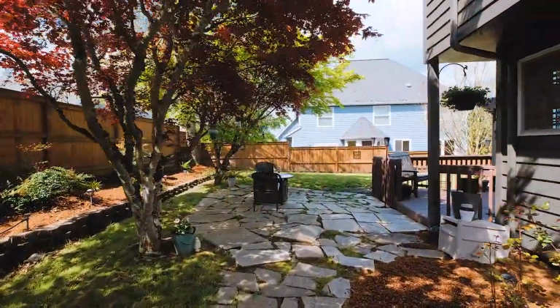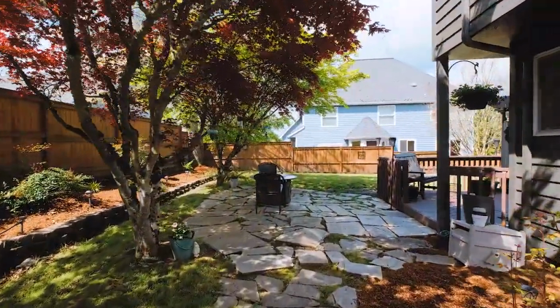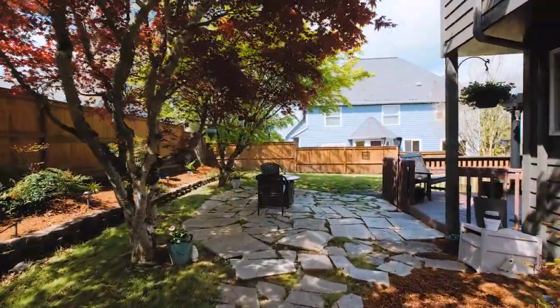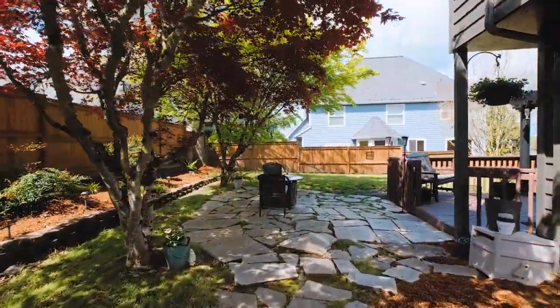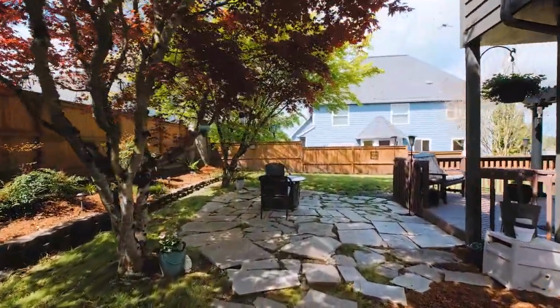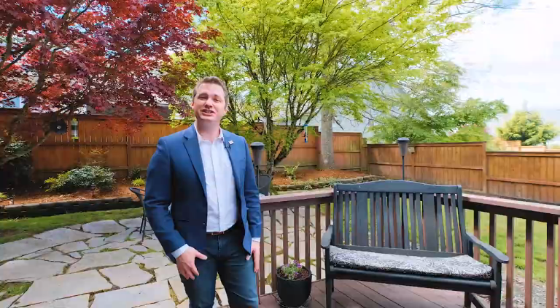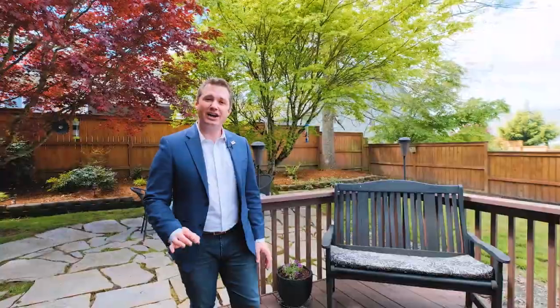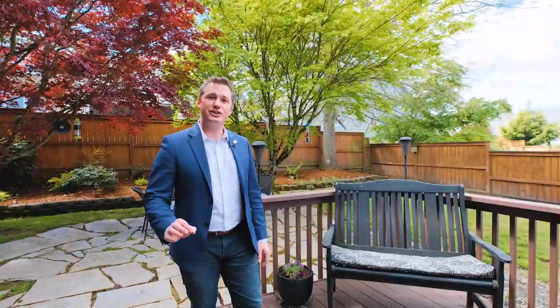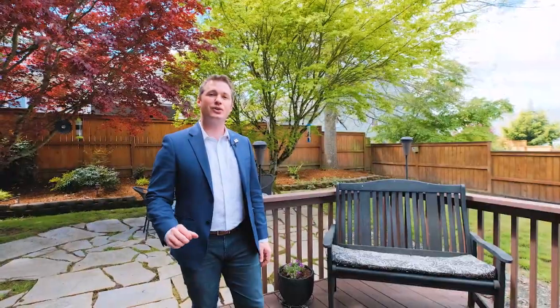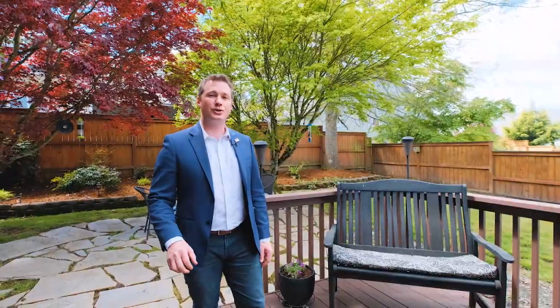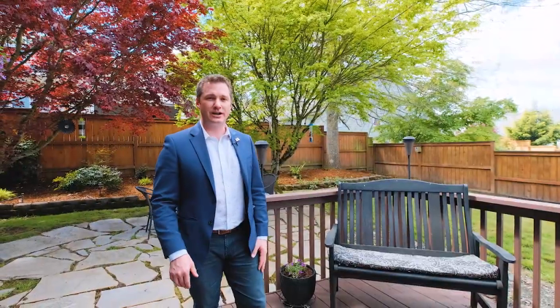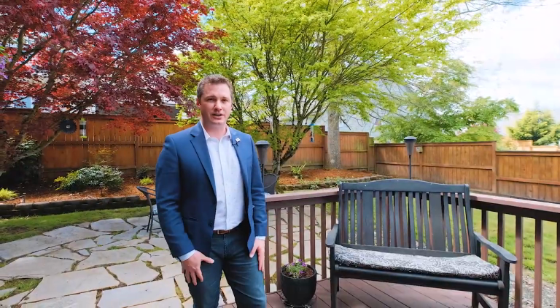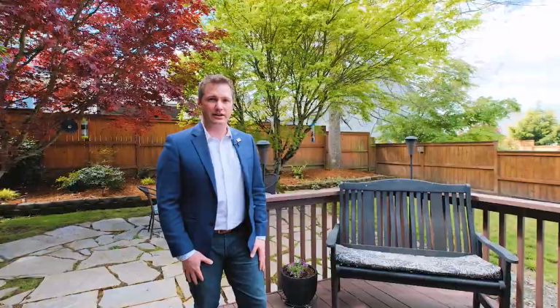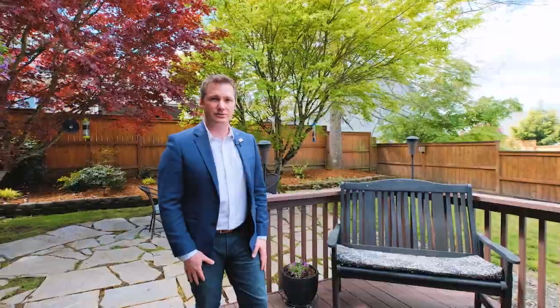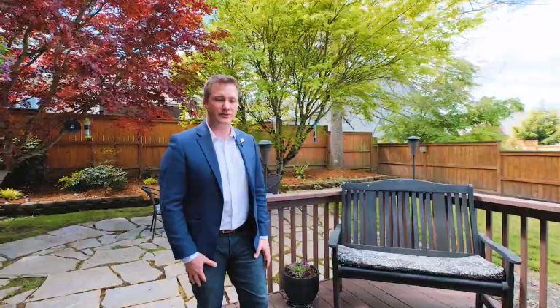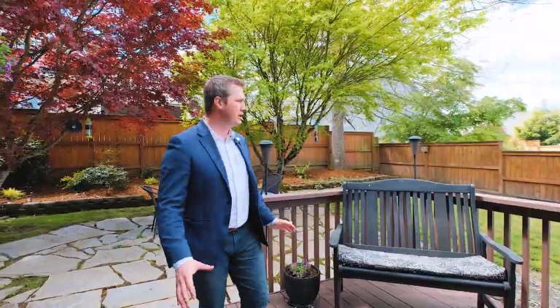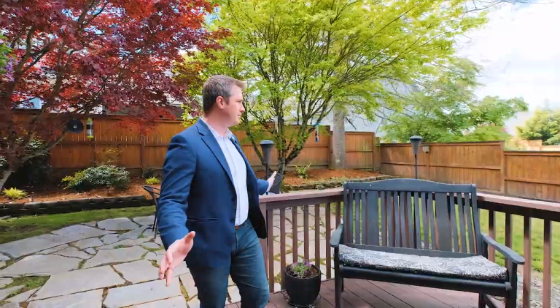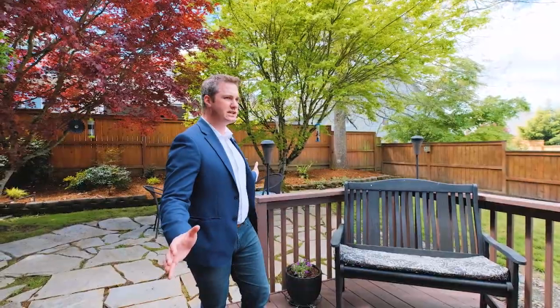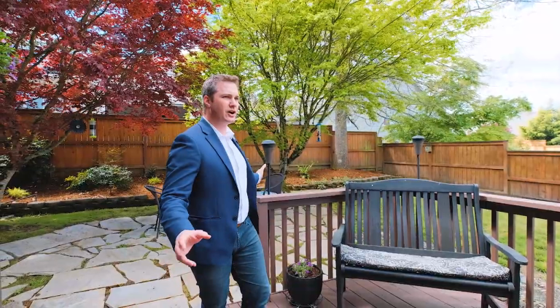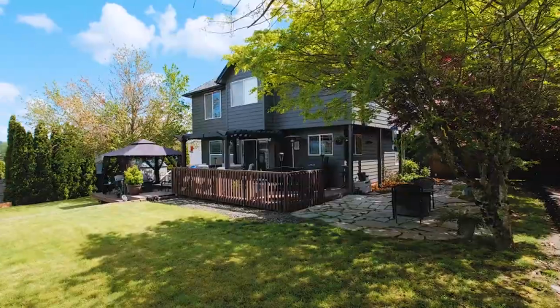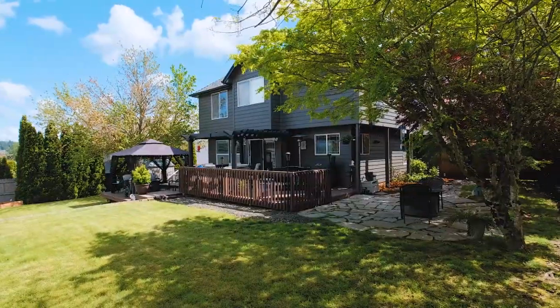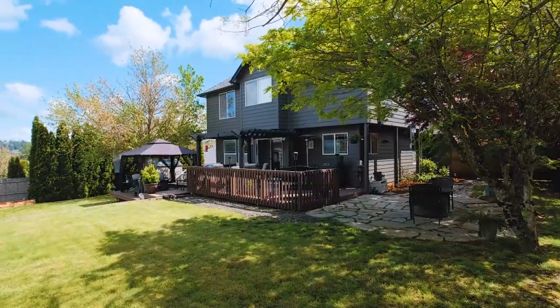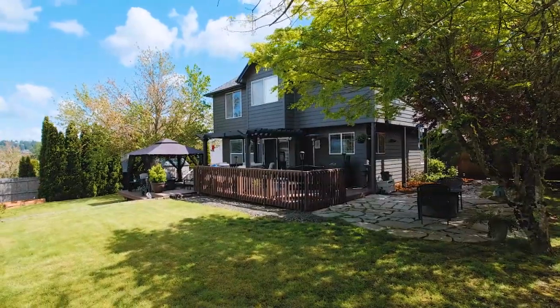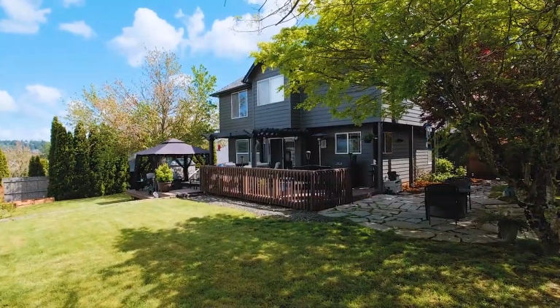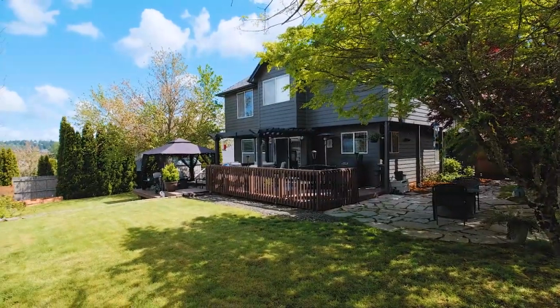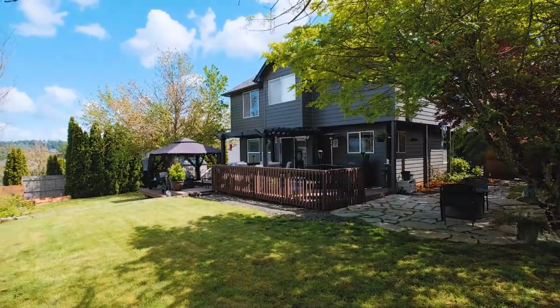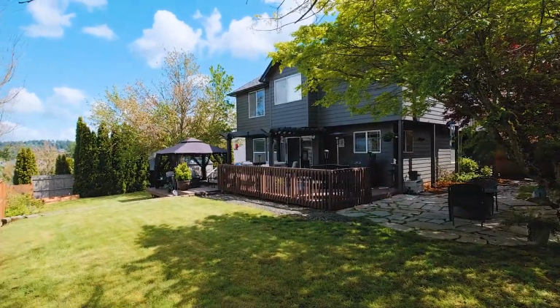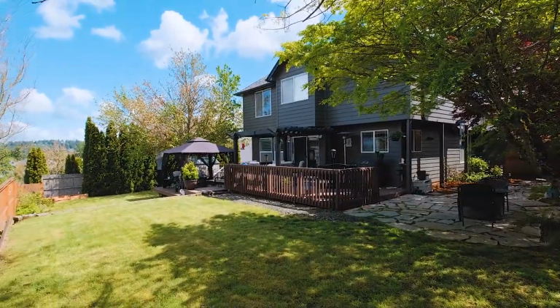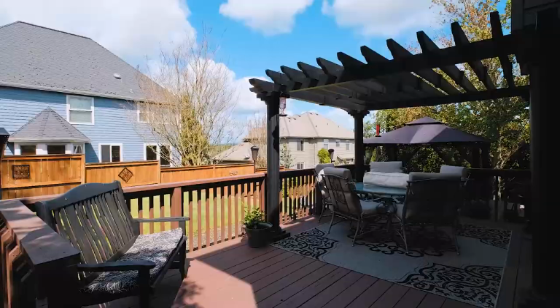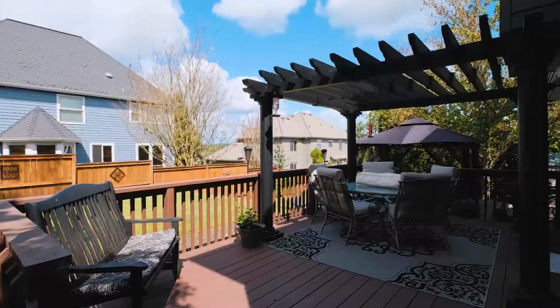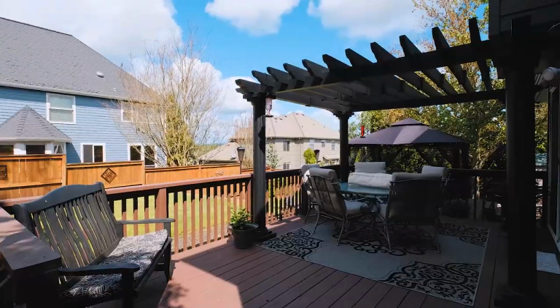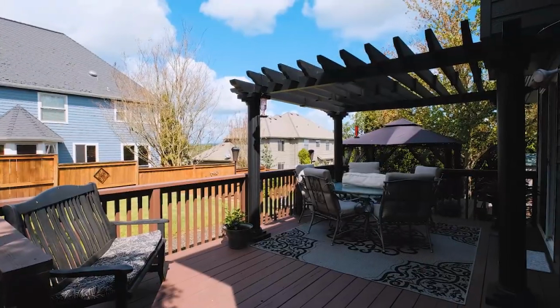This home sits on just under a quarter acre lot. We have a huge backyard and a nice large deck — there's plenty of space here for entertaining.